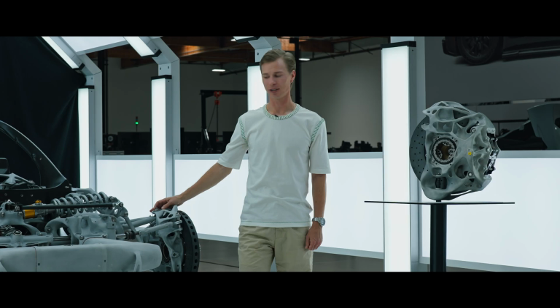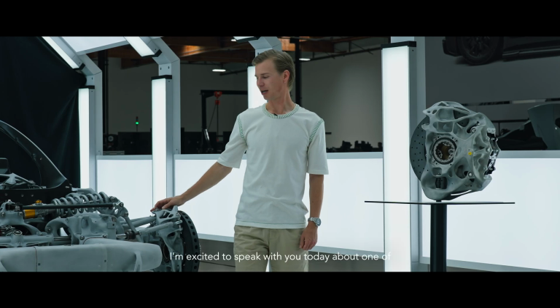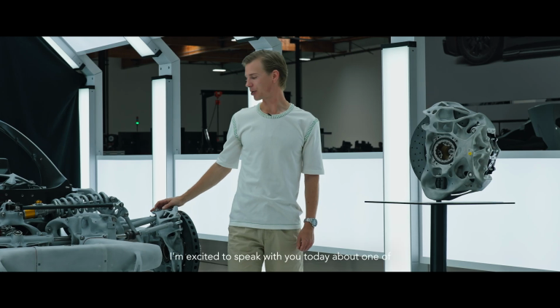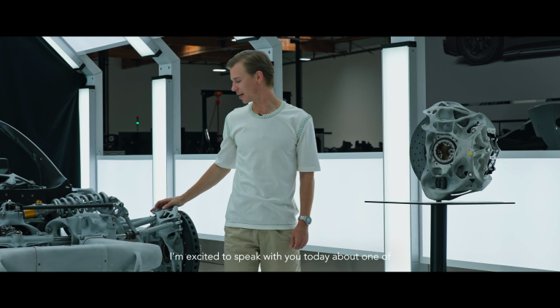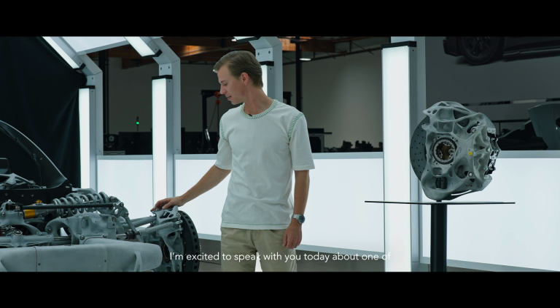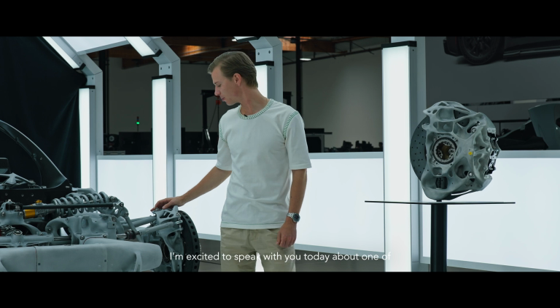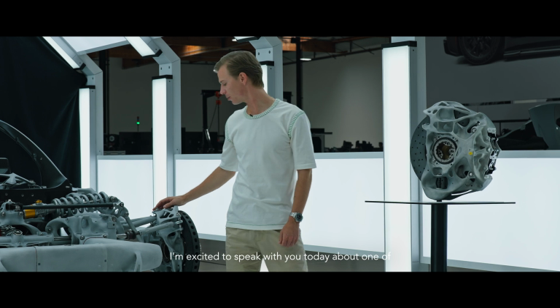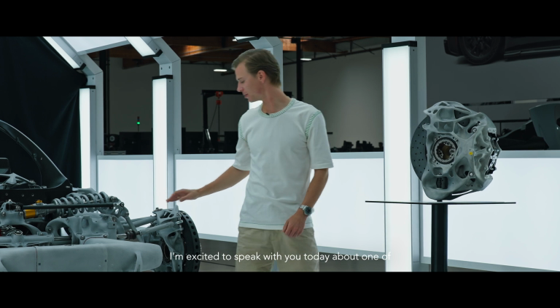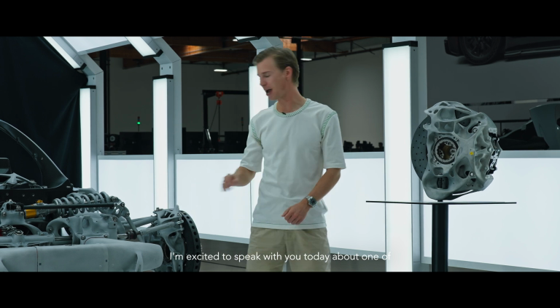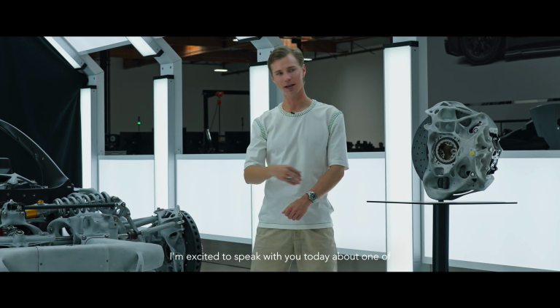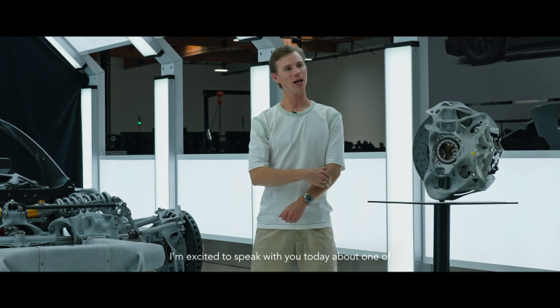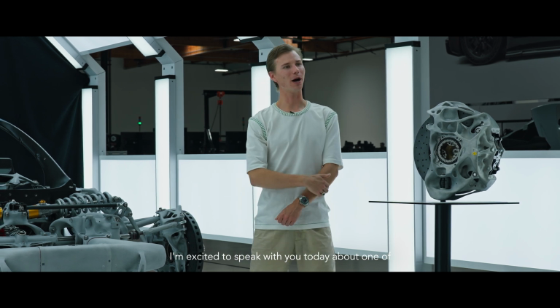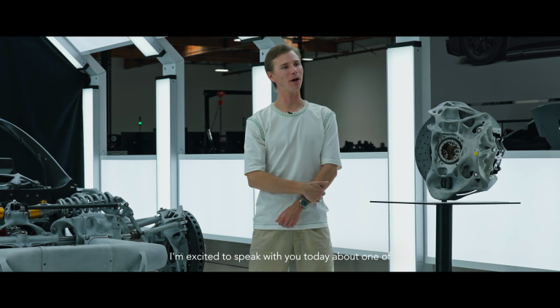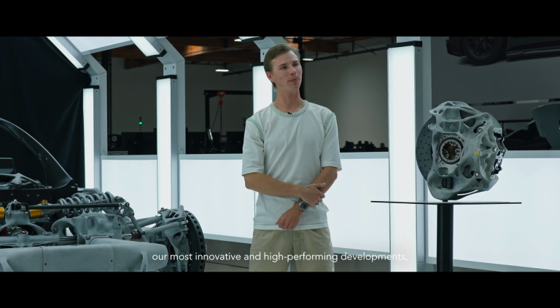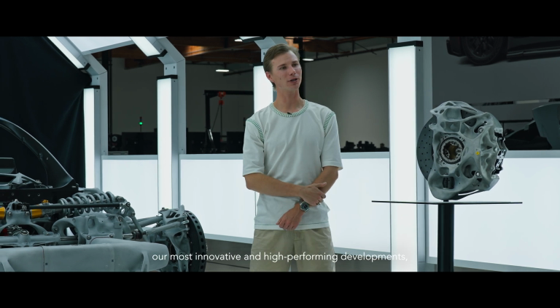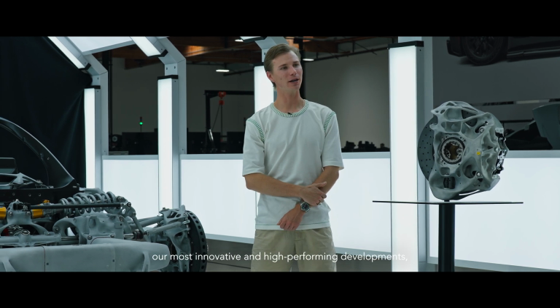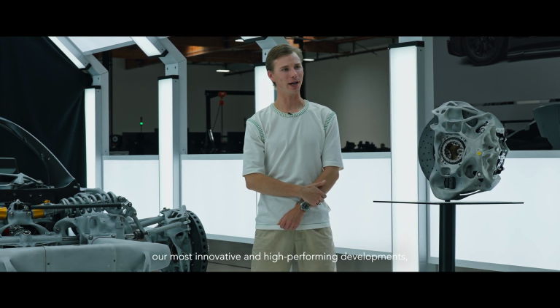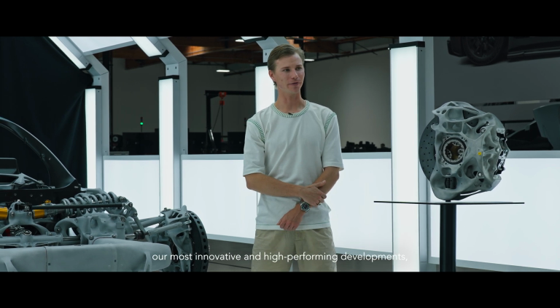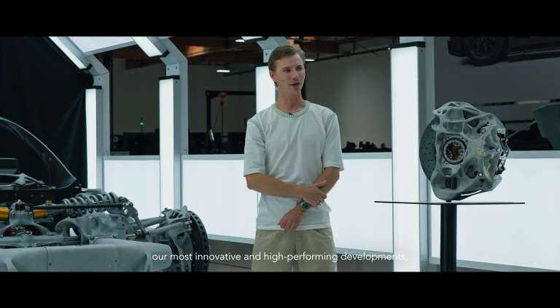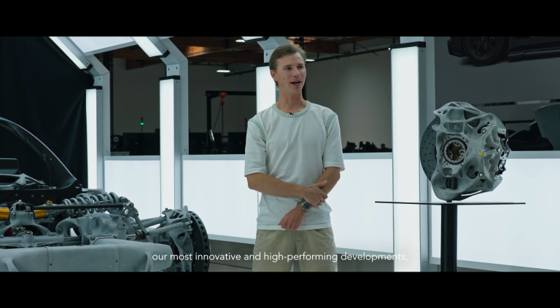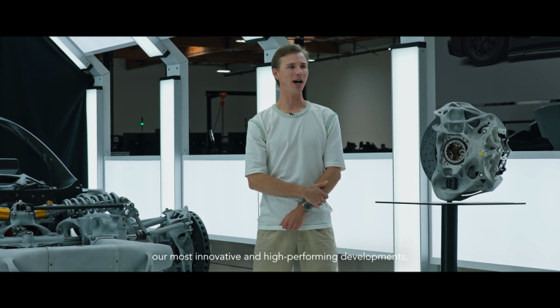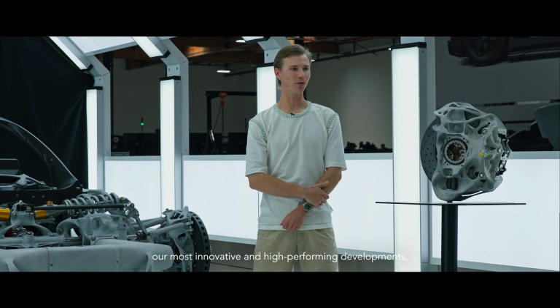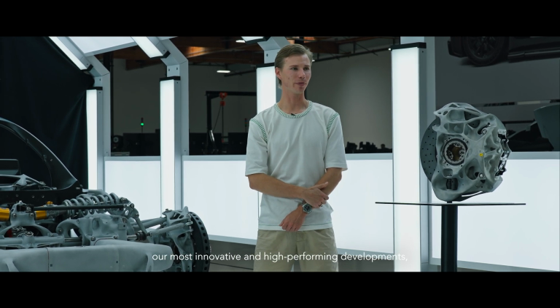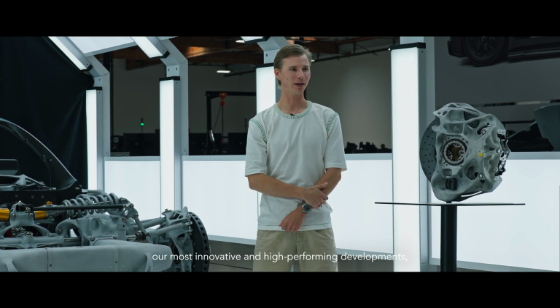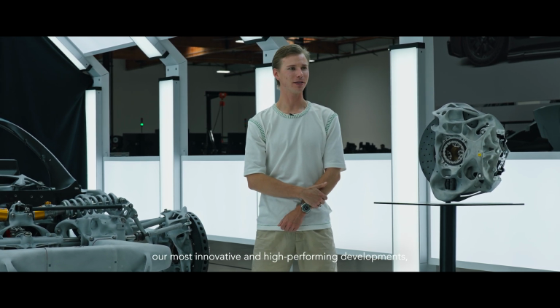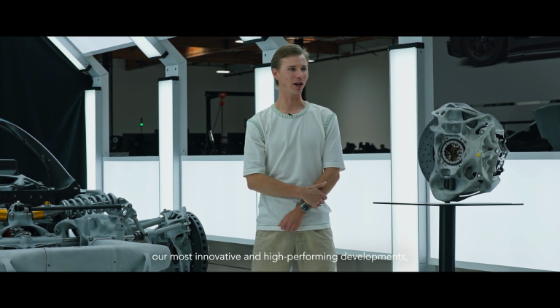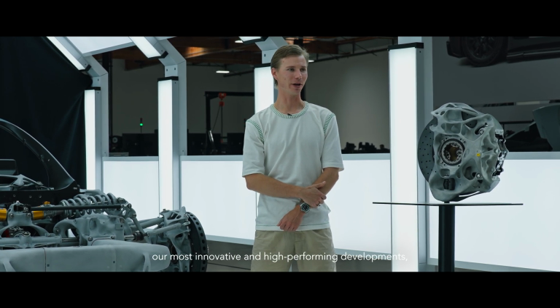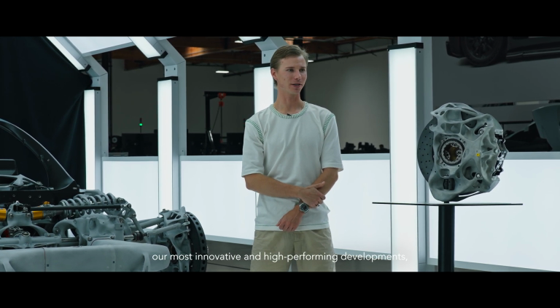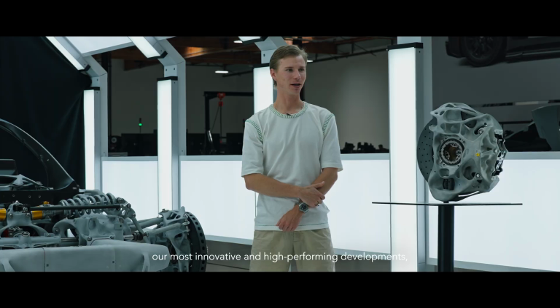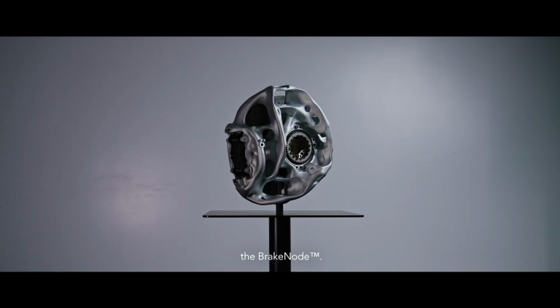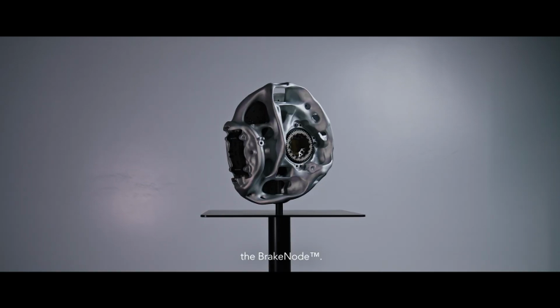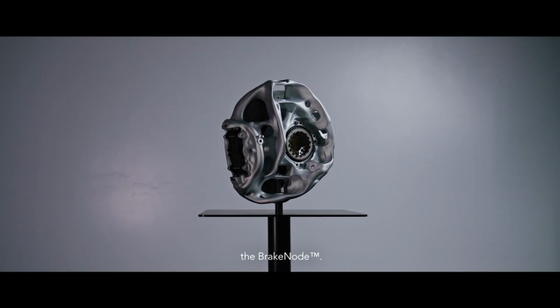I'm excited to speak with you today about one of our most innovative and high-performing developments: the brake node.